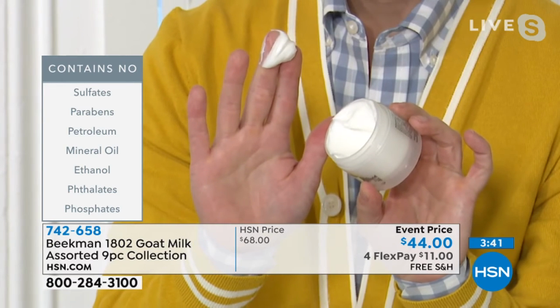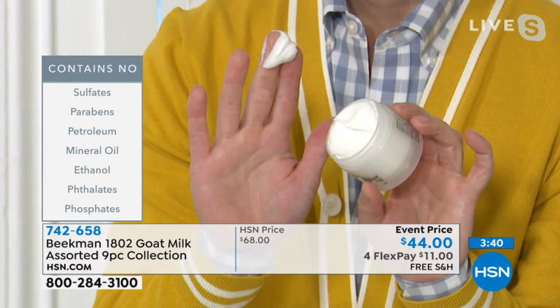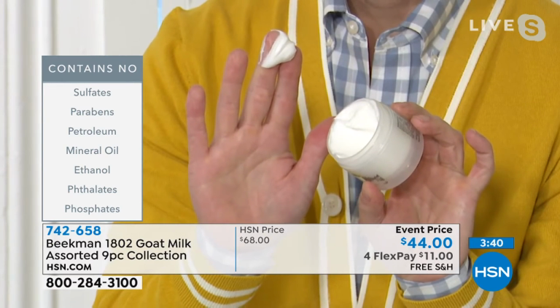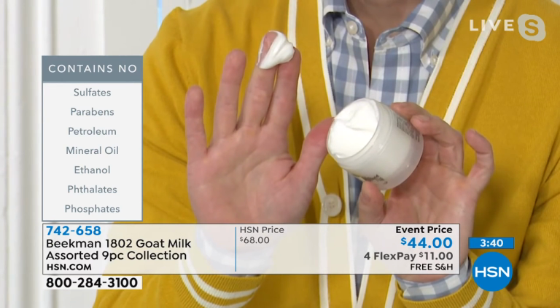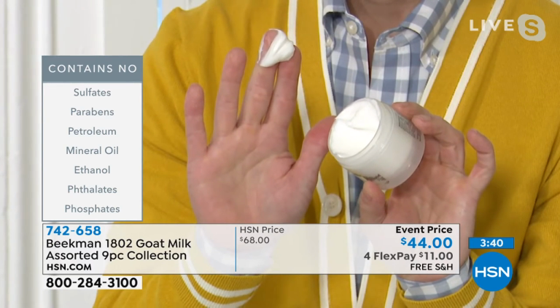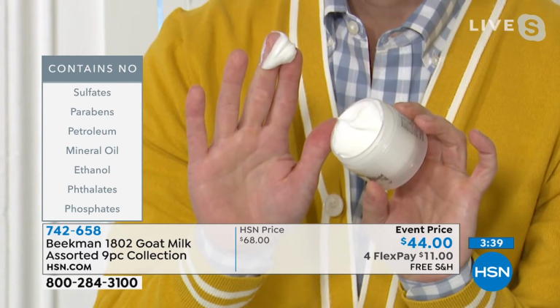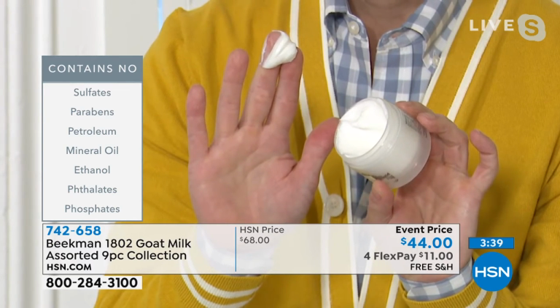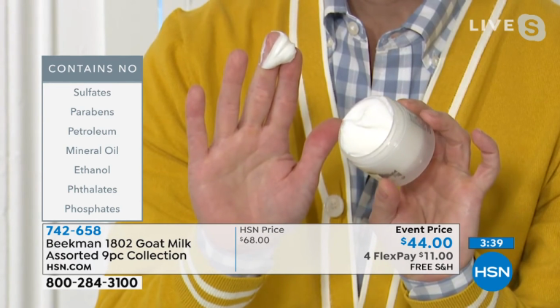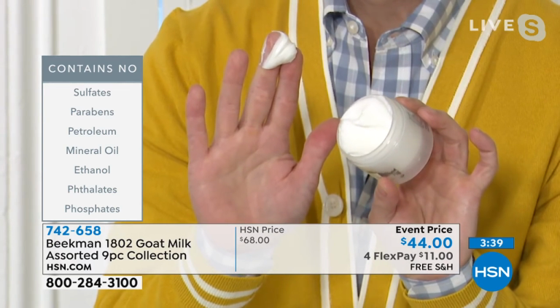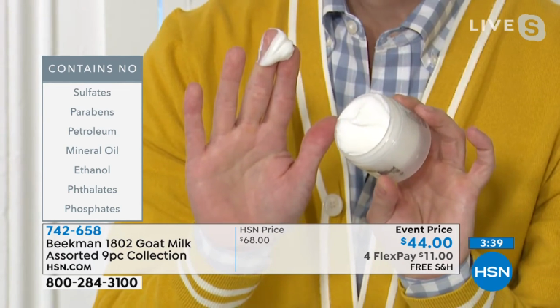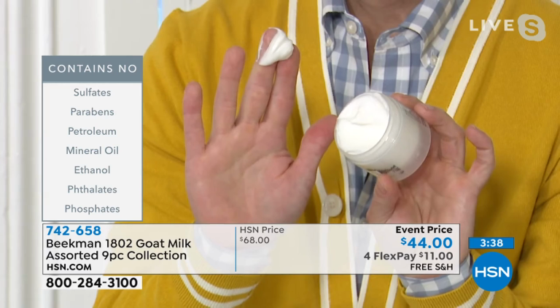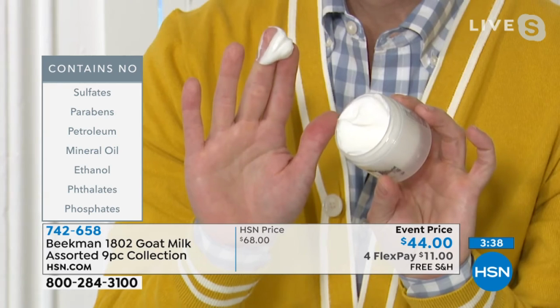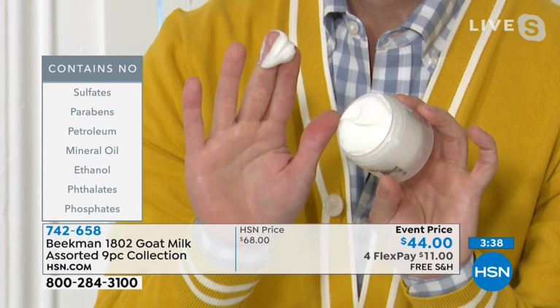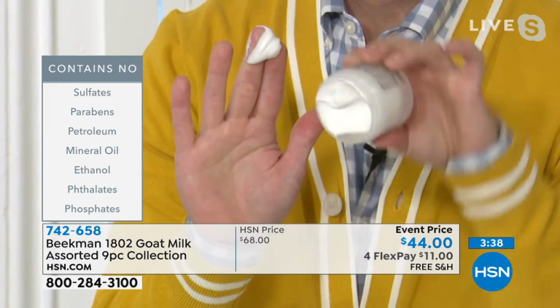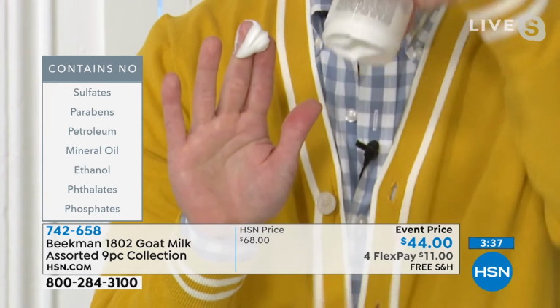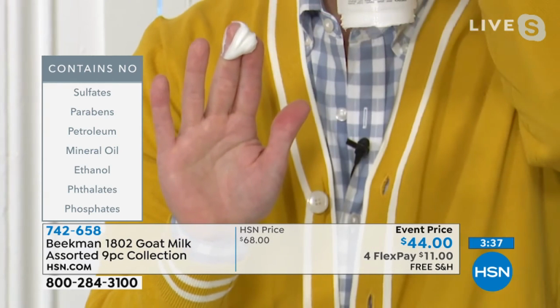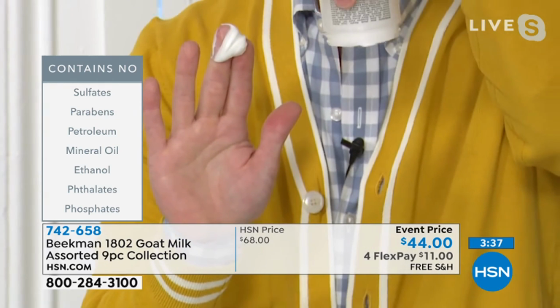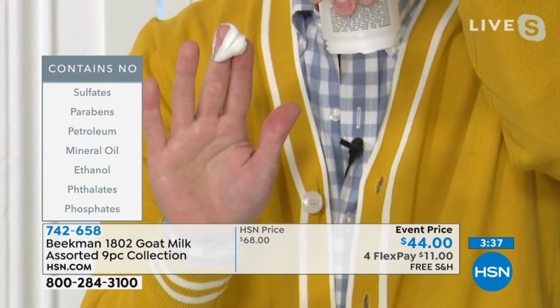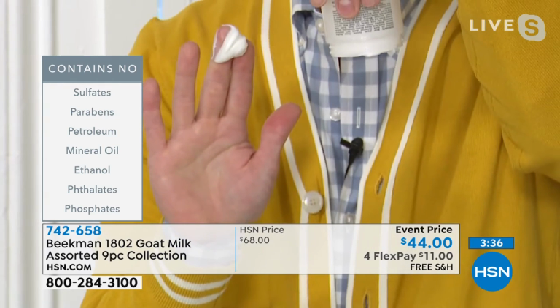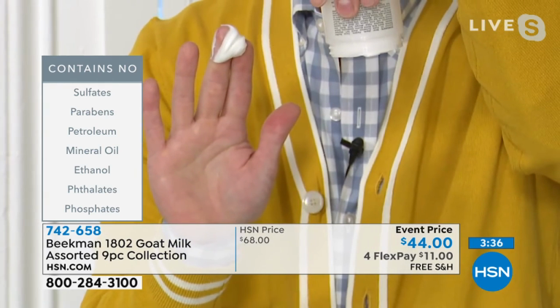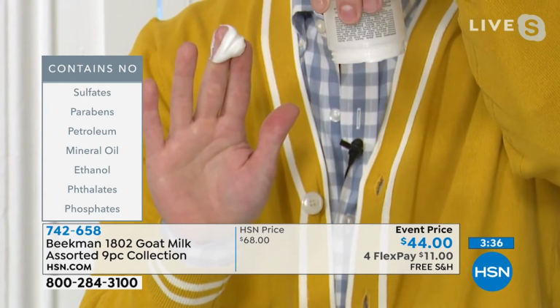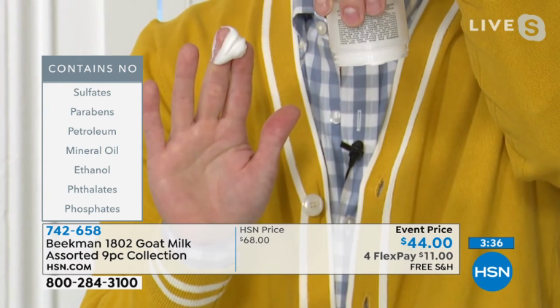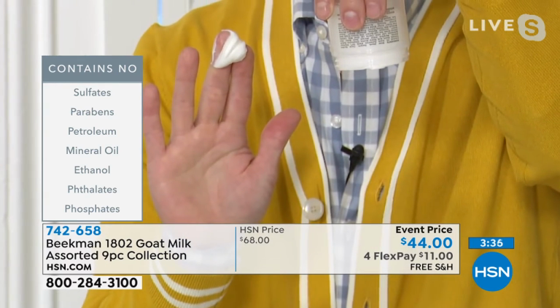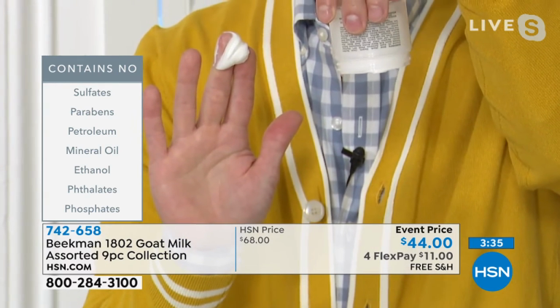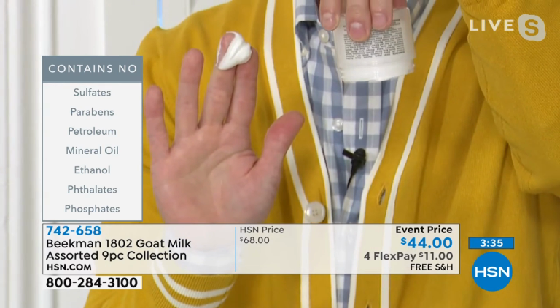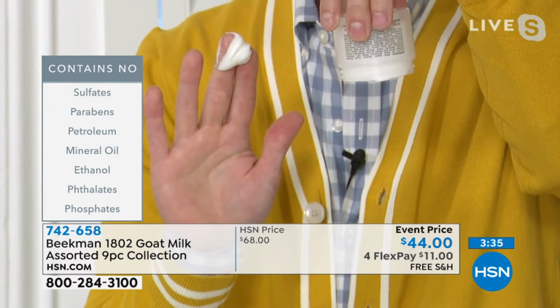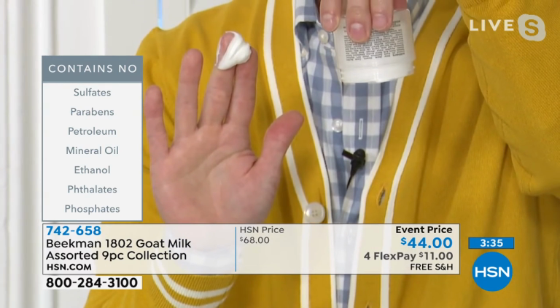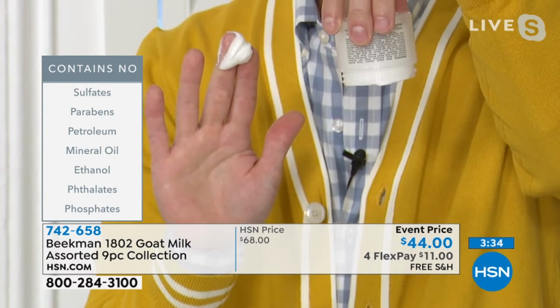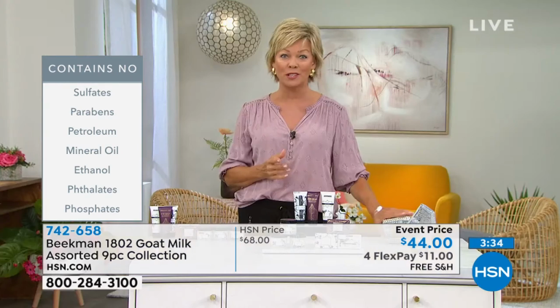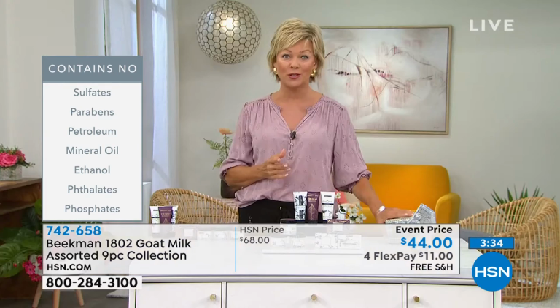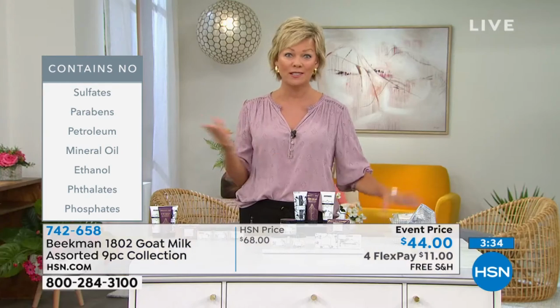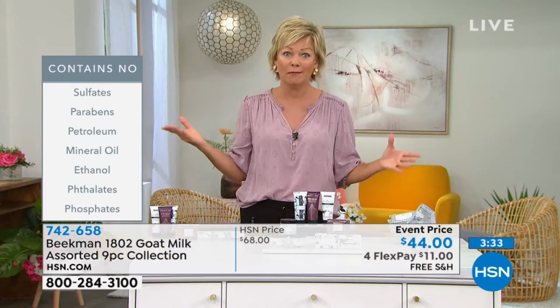Because your skin recognizes goat milk as something that's not foreign, your skin drinks it in. And the reason that's important is that you get all of that moisture without any of the greasiness, none of the heaviness, none of the stickiness, none of the shininess on your skin. It's because it doesn't contain any of those ingredients — sulfates, parabens, petroleum, mineral oil, ethanol, phthalates, phosphates. Those are things that most products you buy in a drugstore just contain.